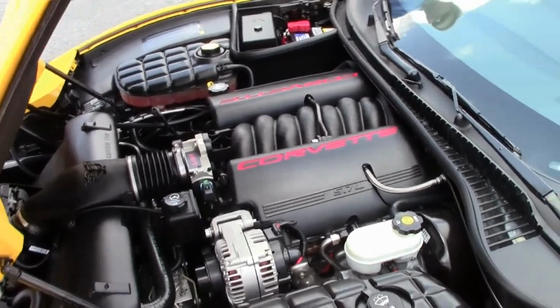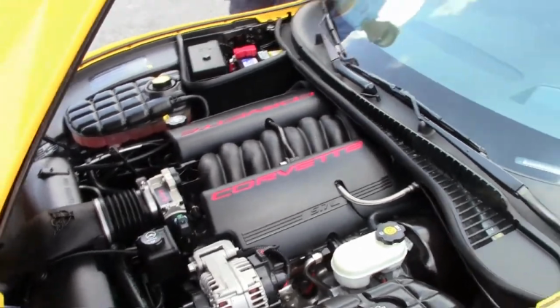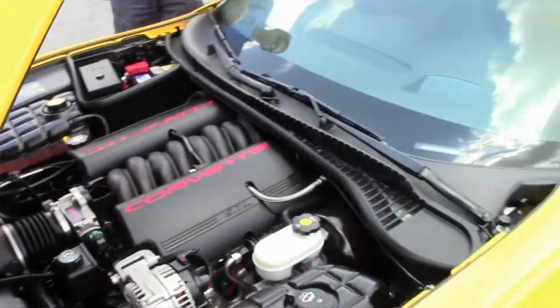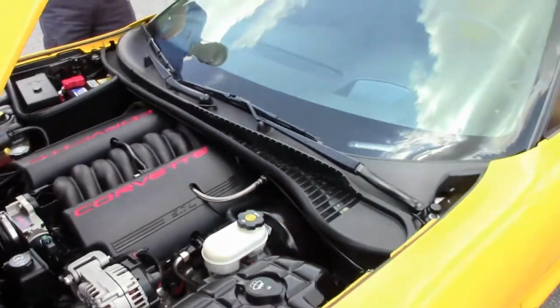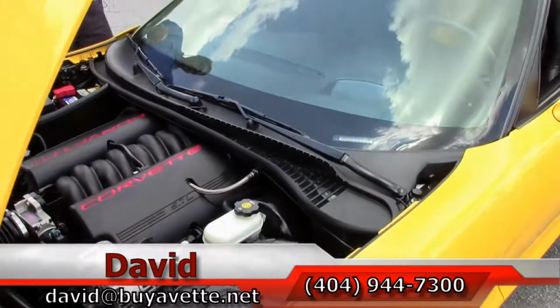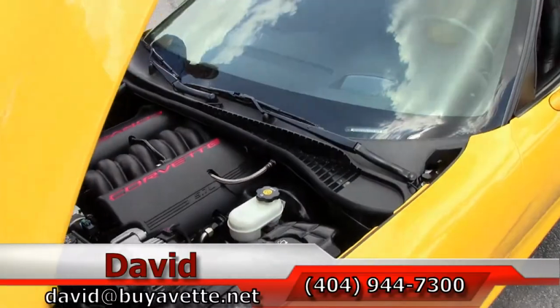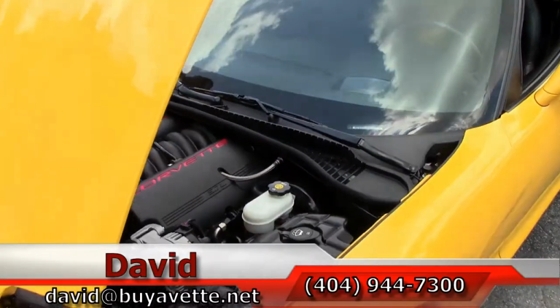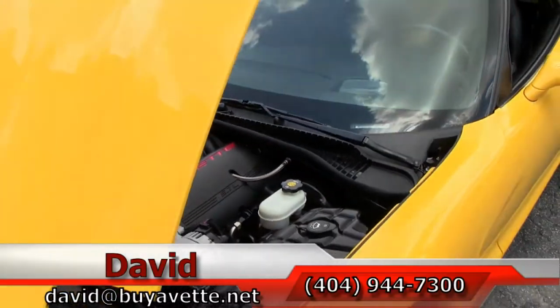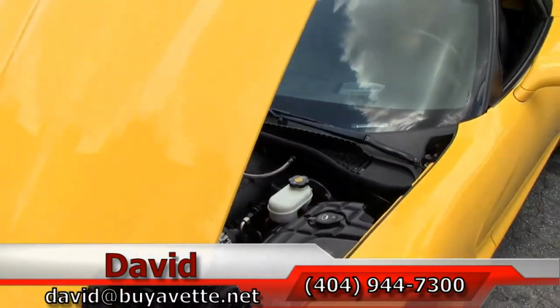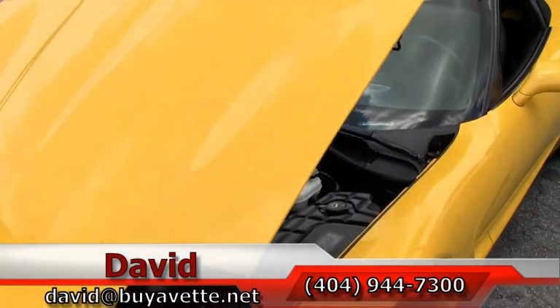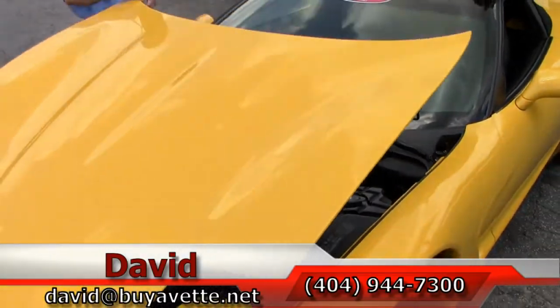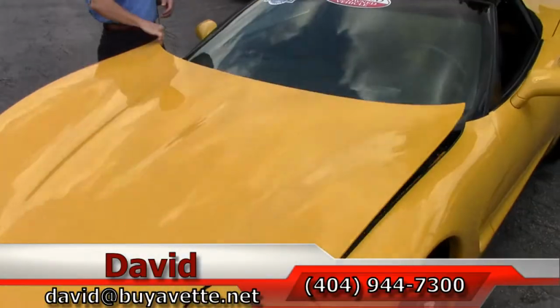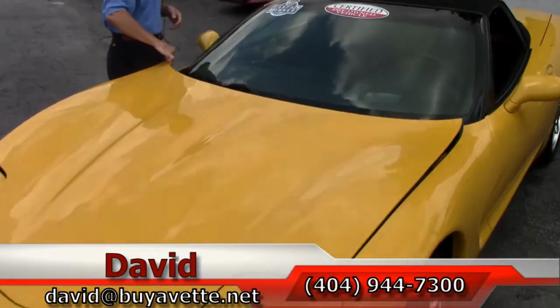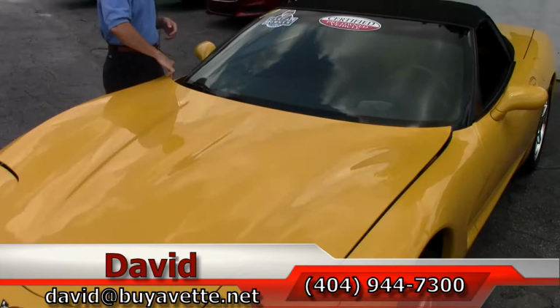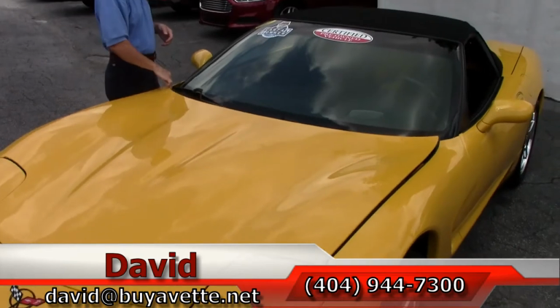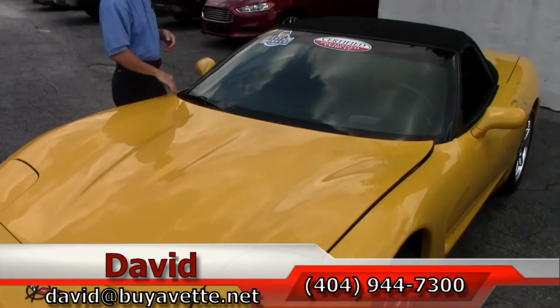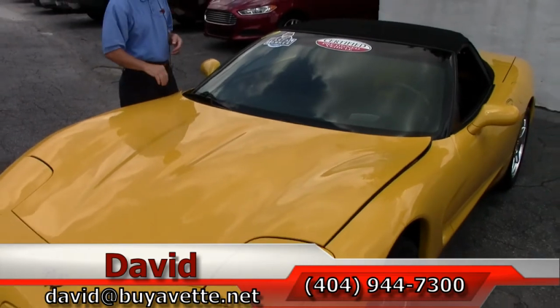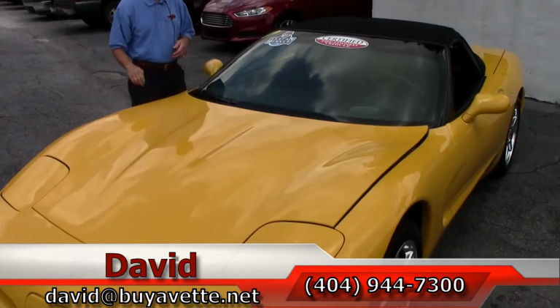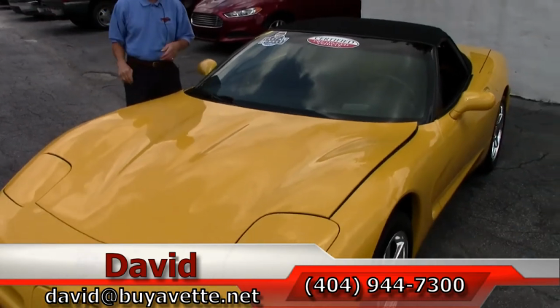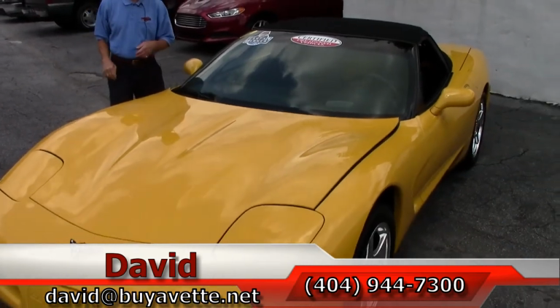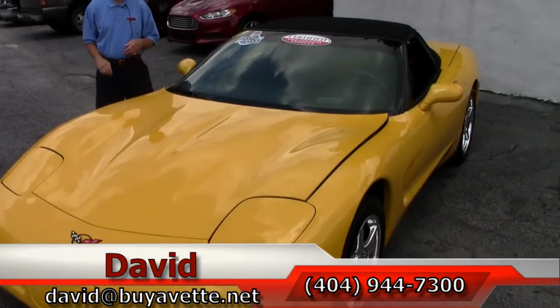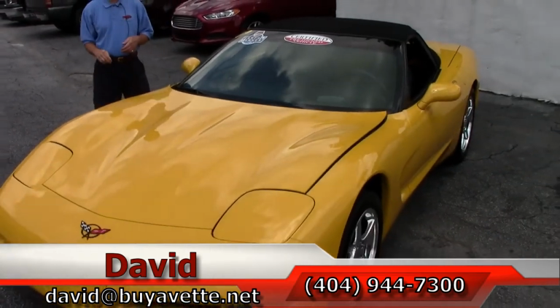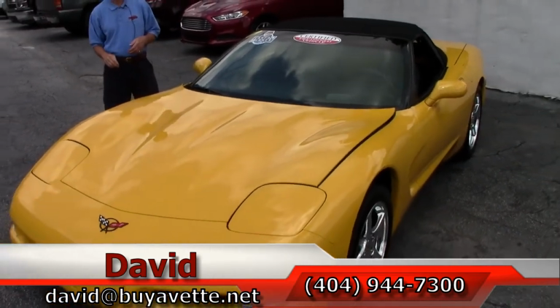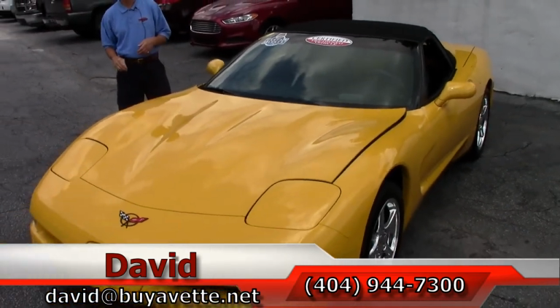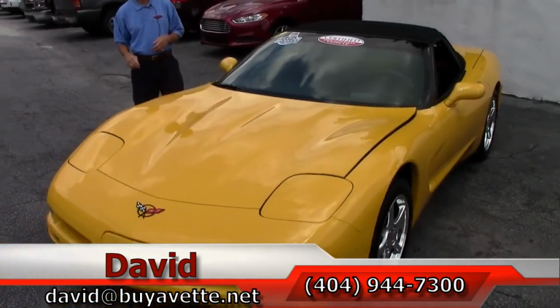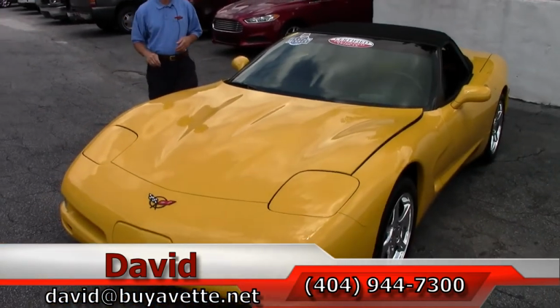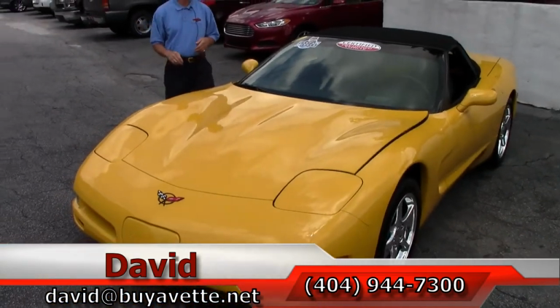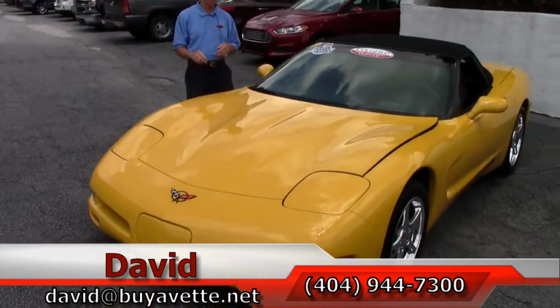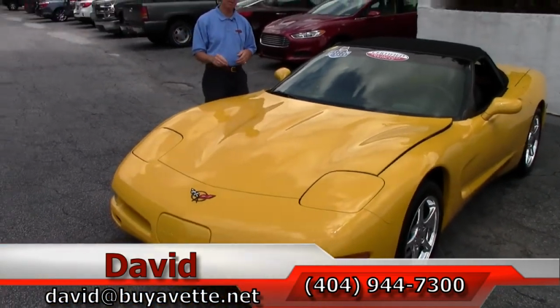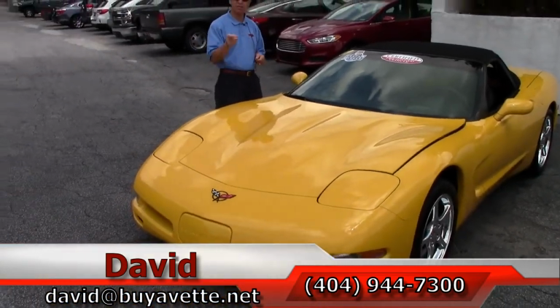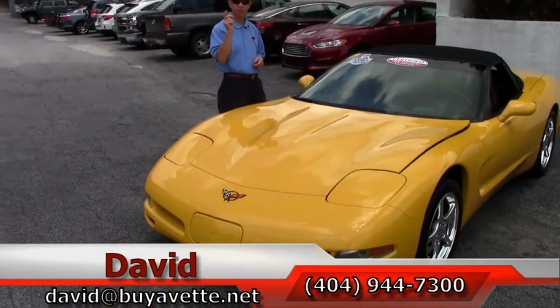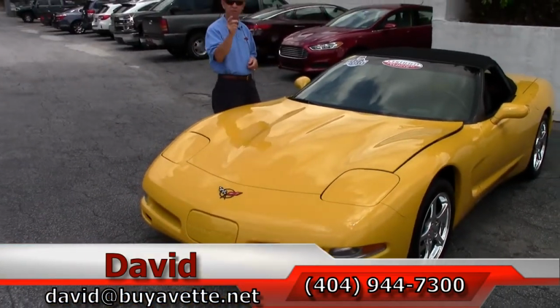Folks, we are Buy-A-Vette in Atlanta. And remember, if you're even thinking about a Corvette, always ask for David.